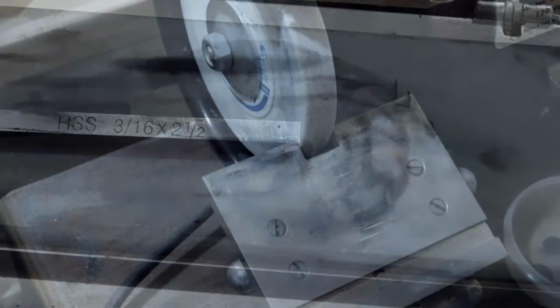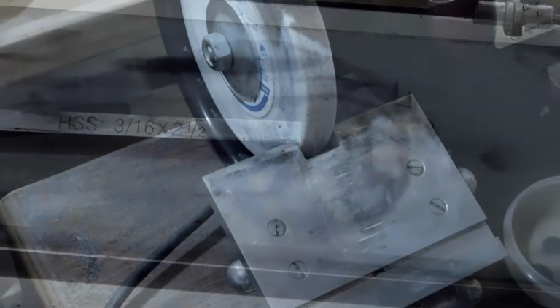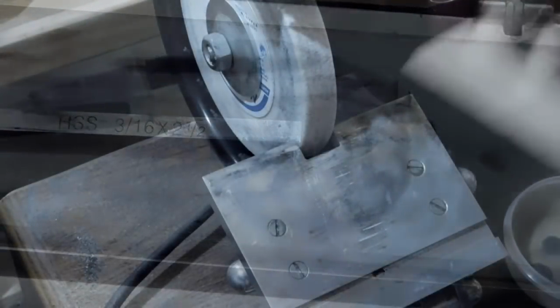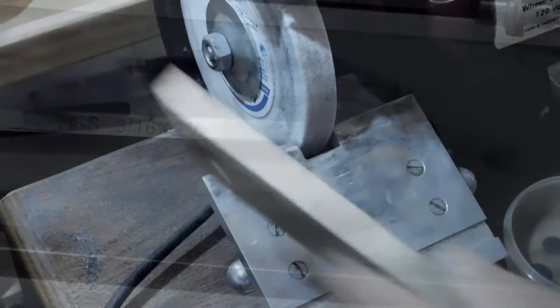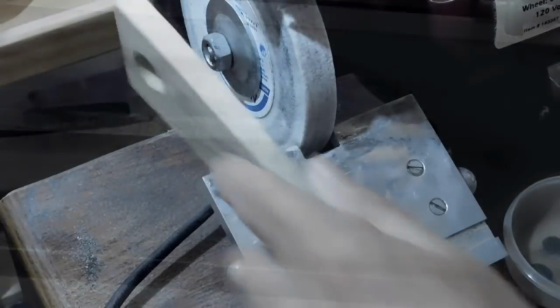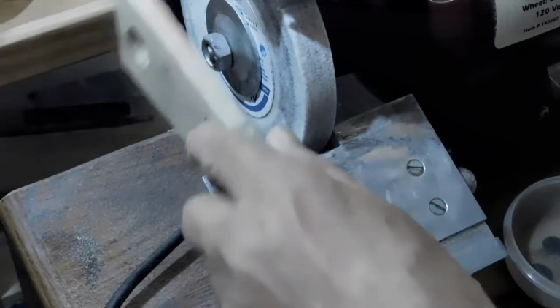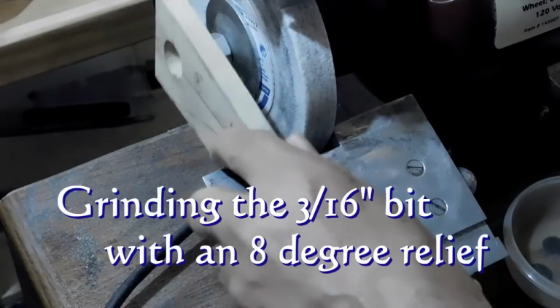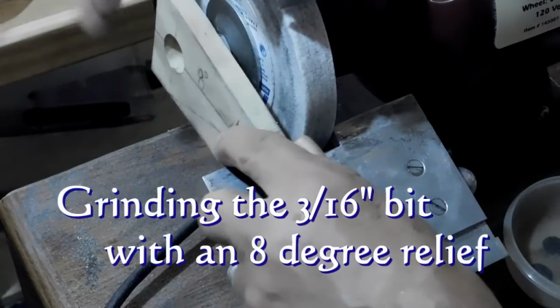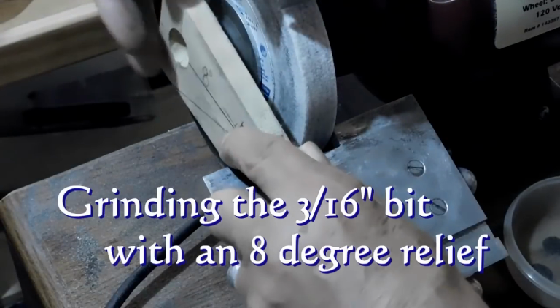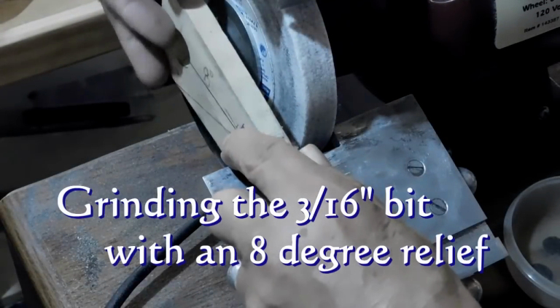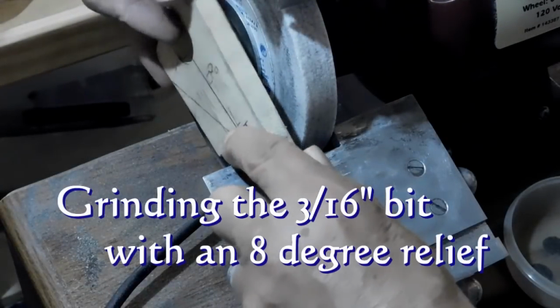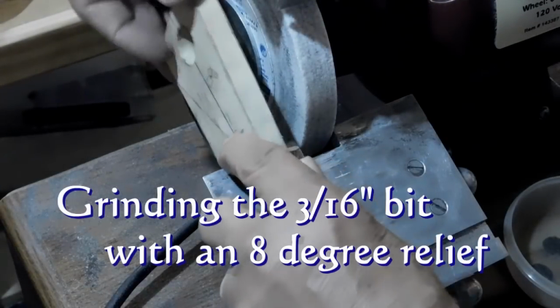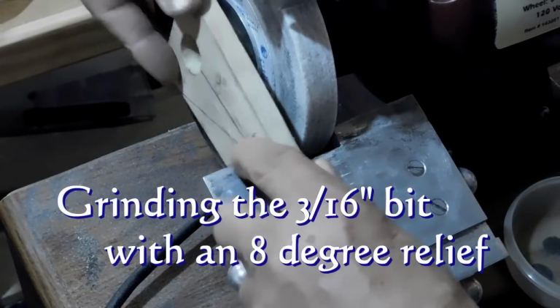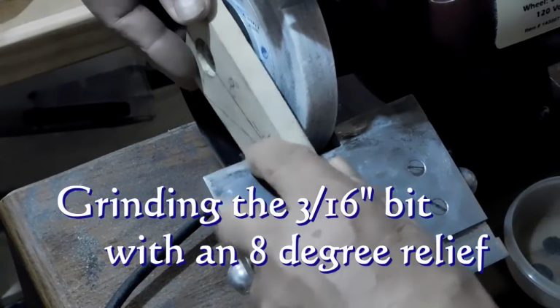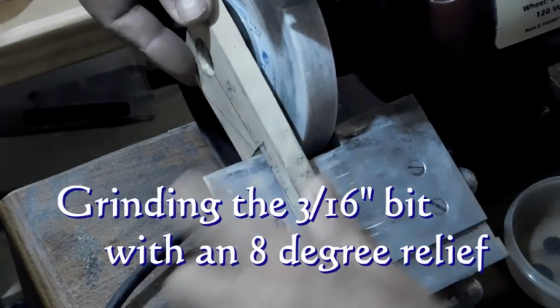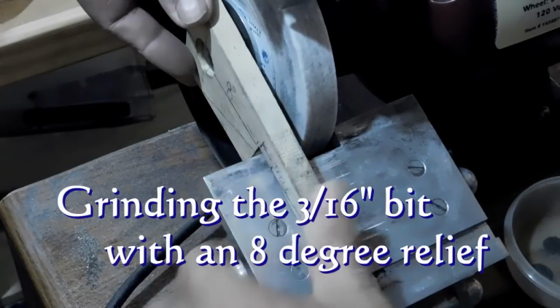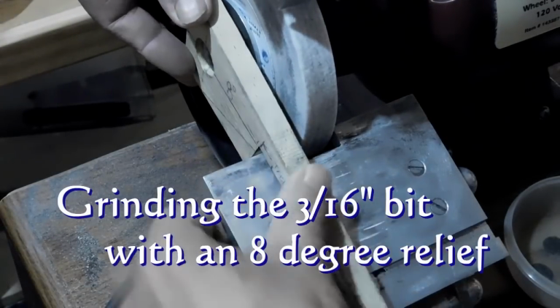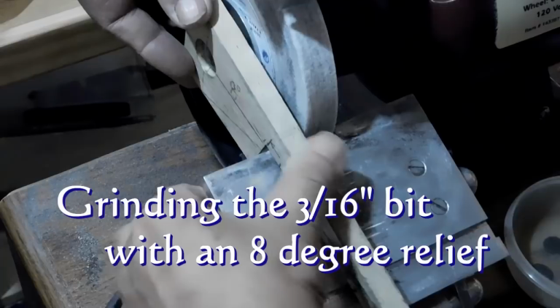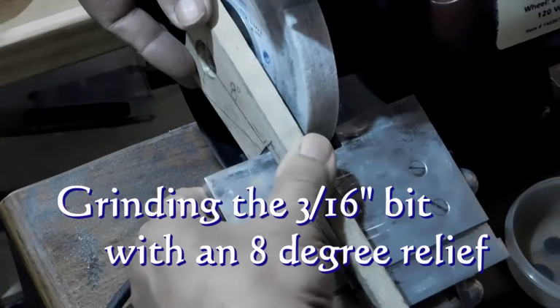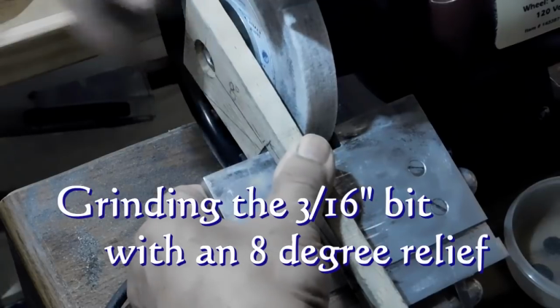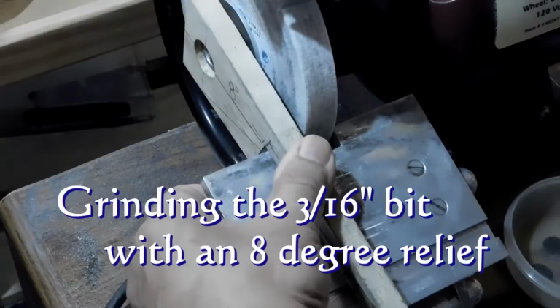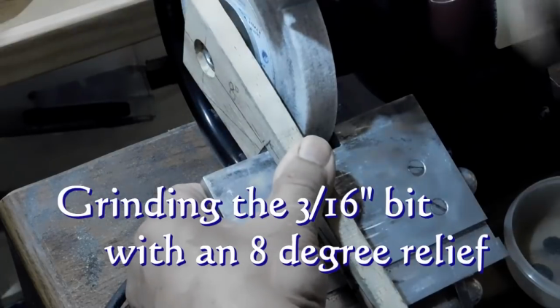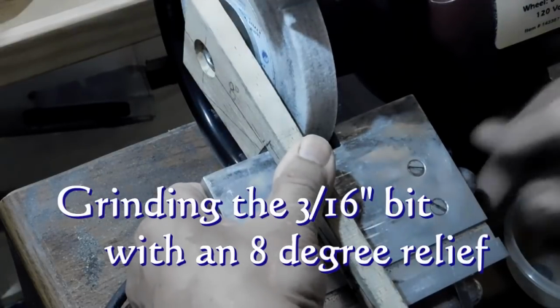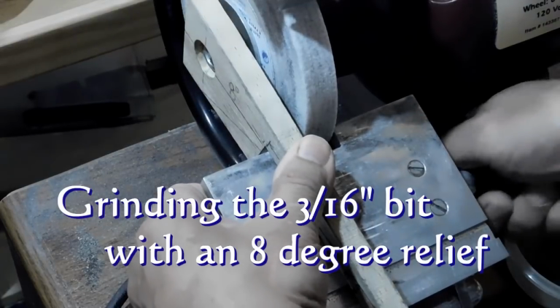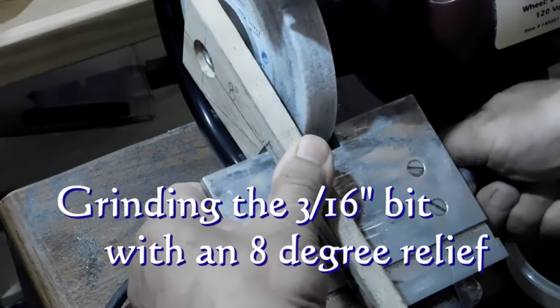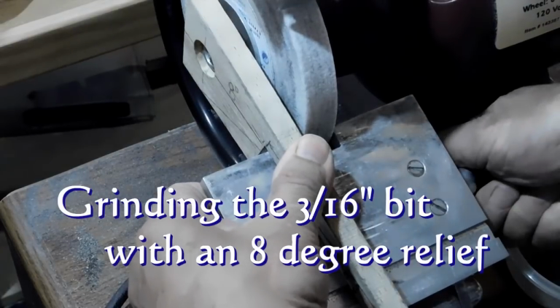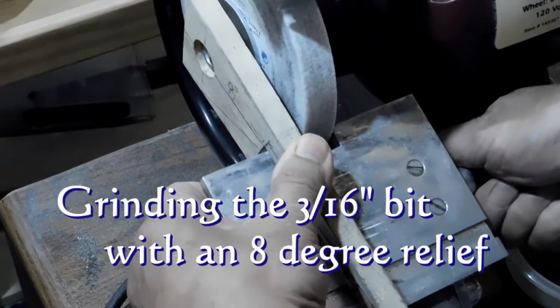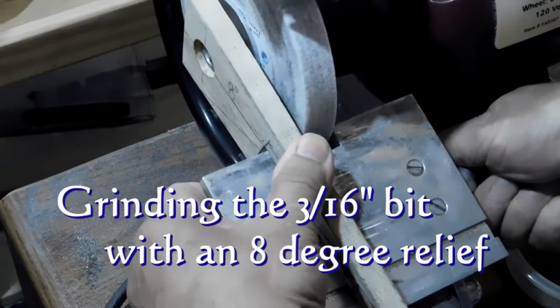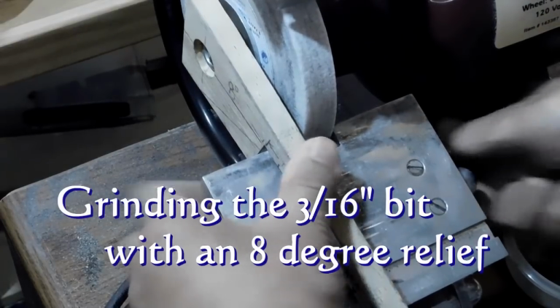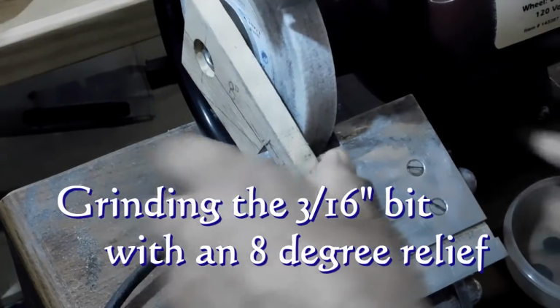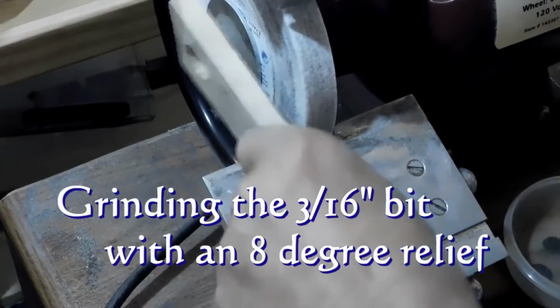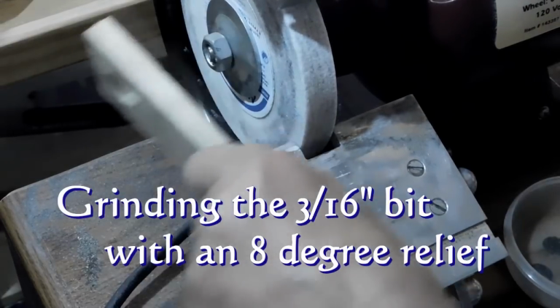We'll set the table to an 8-degree rake and tighten the table up.